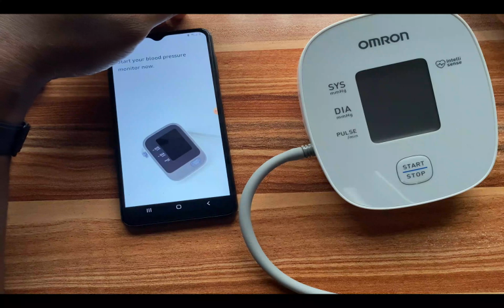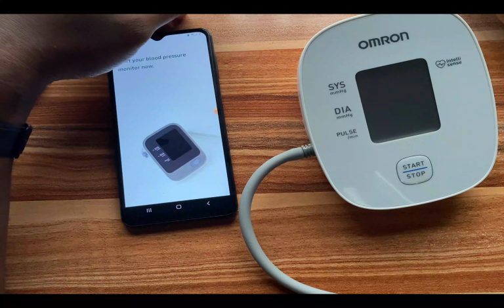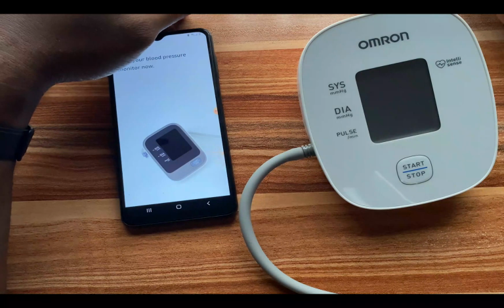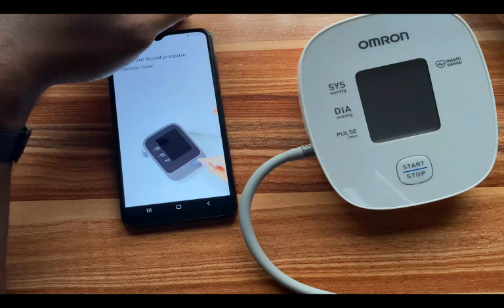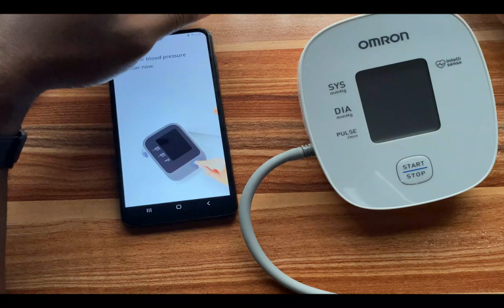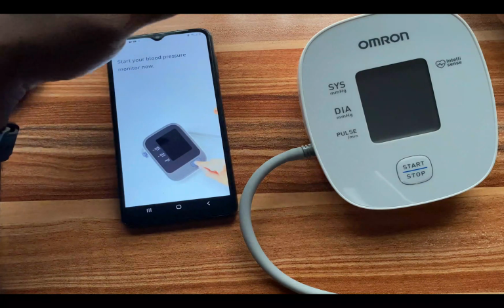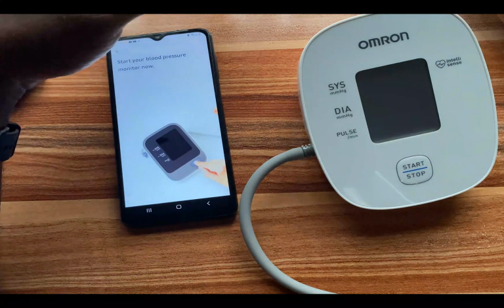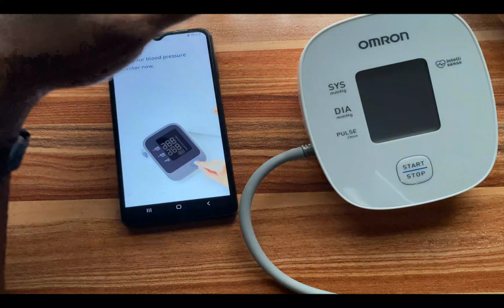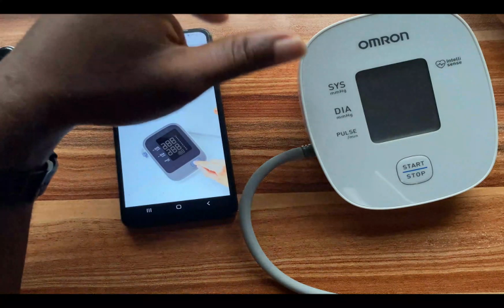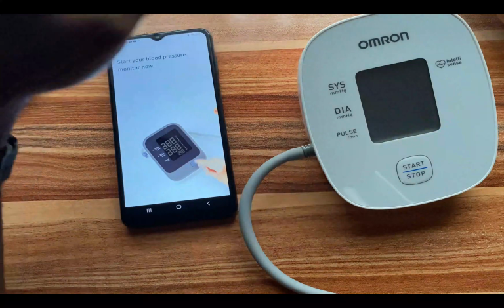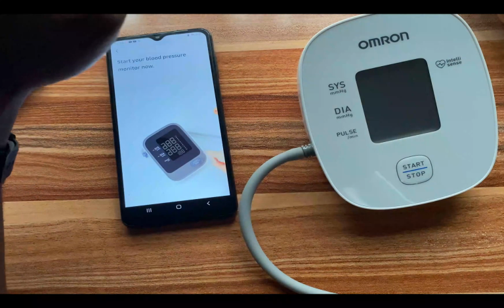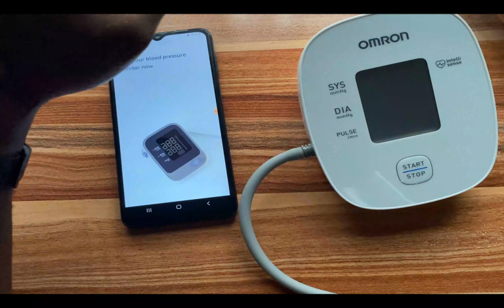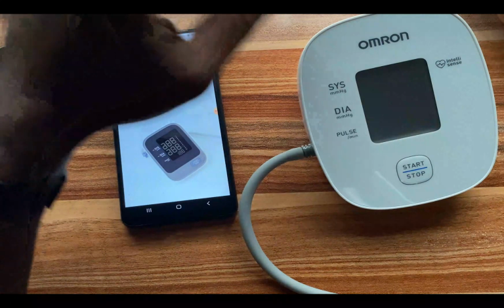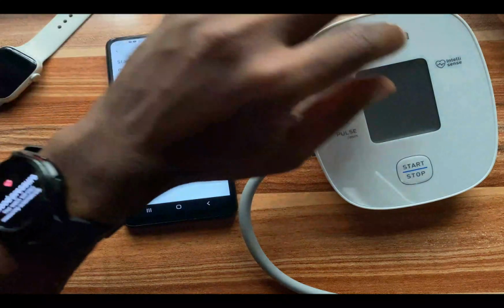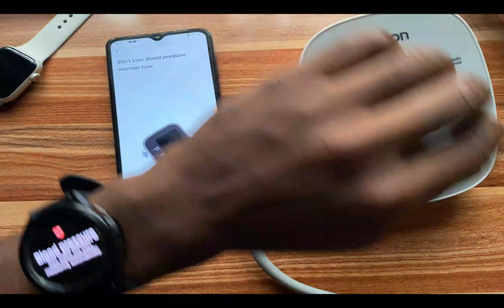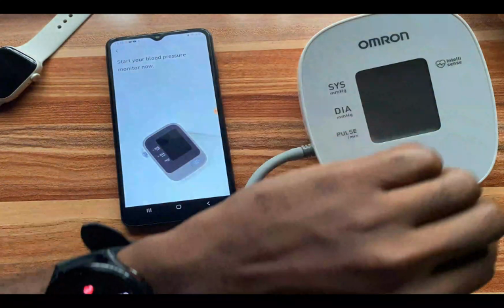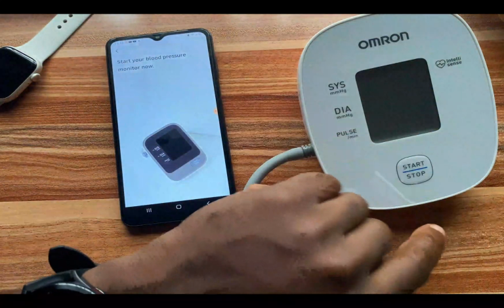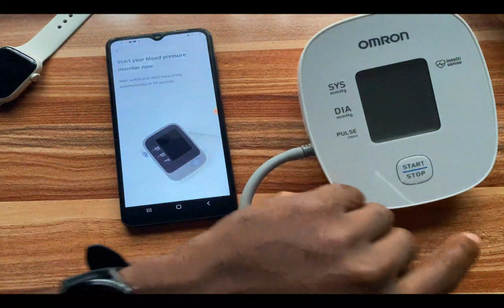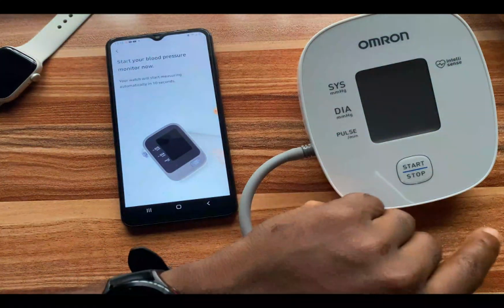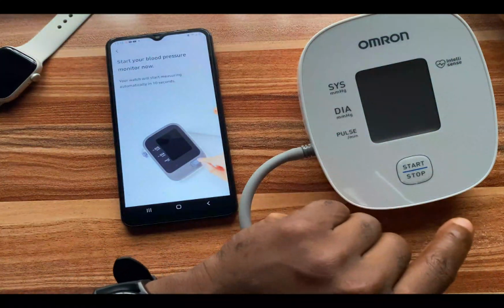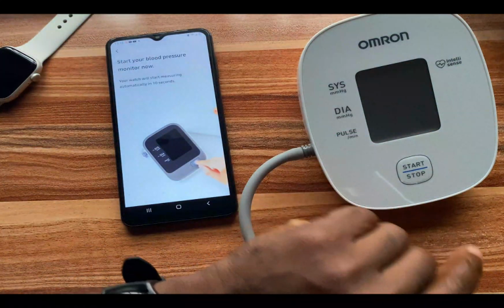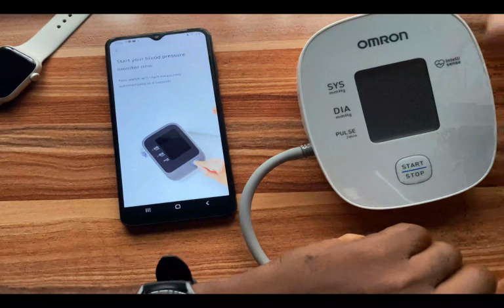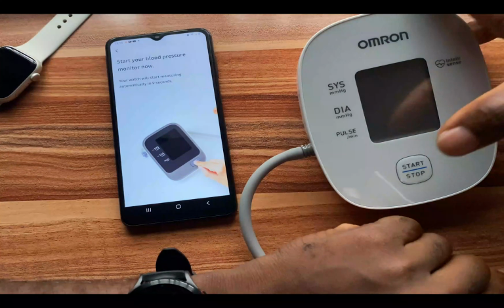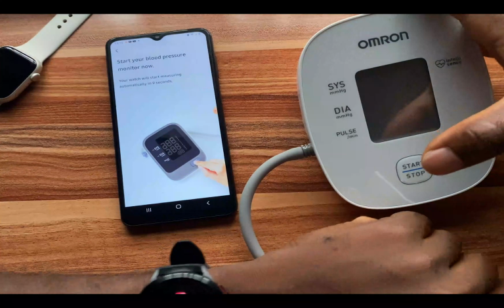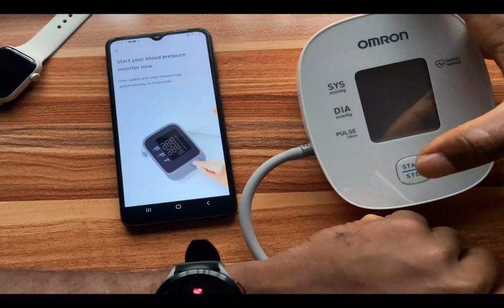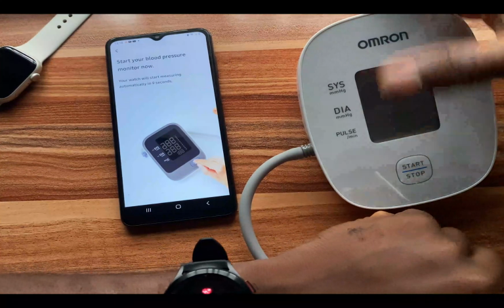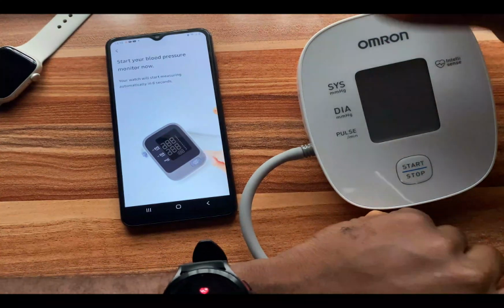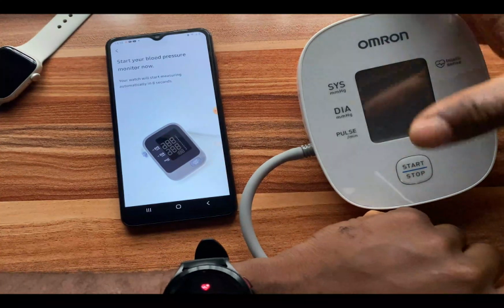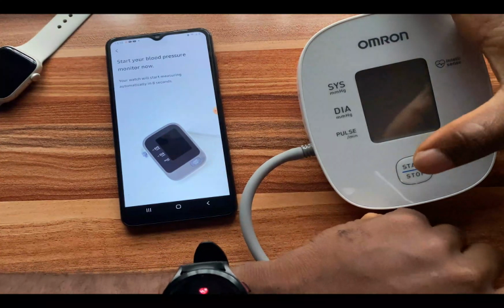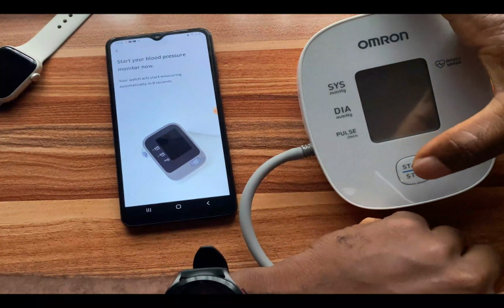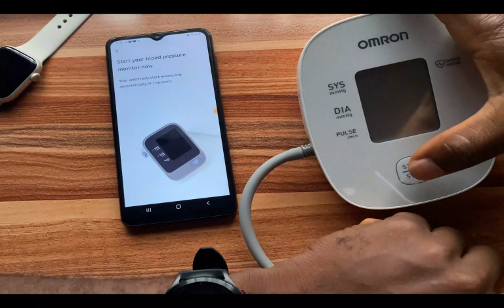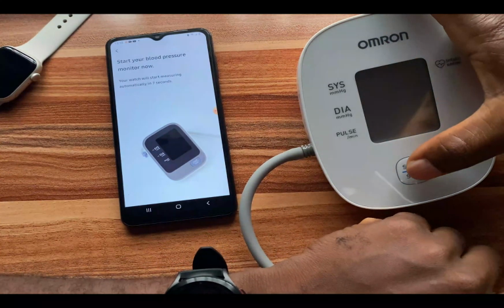It says 'Start your blood pressure monitor now,' so I'm going to tap on that and I have to stay still to get the best possible measurements.